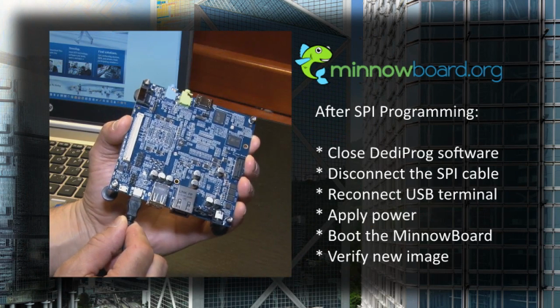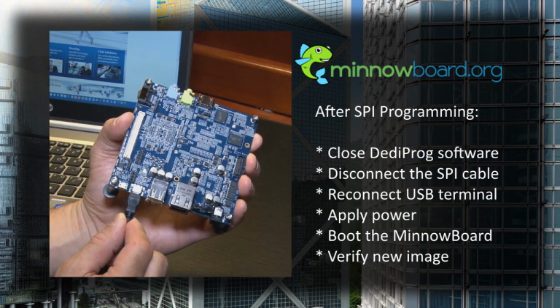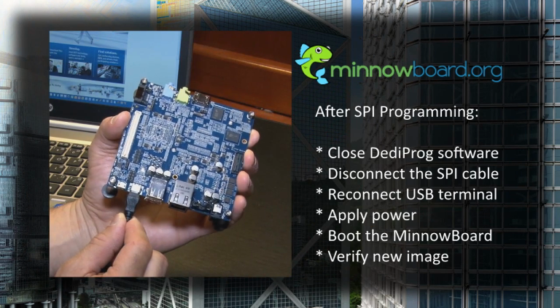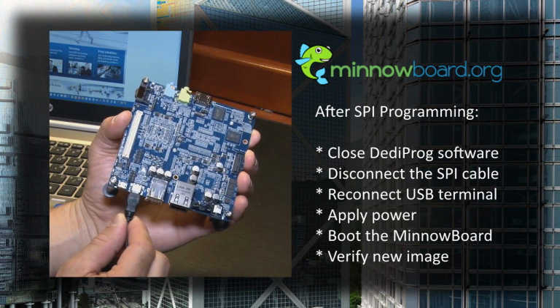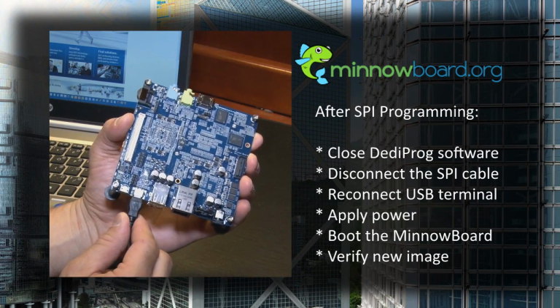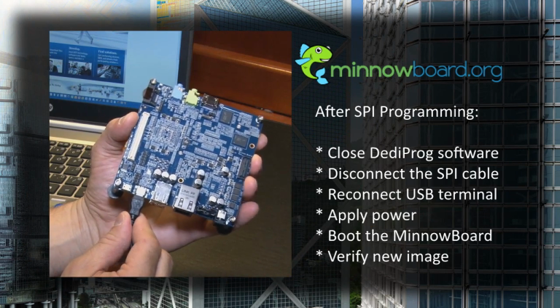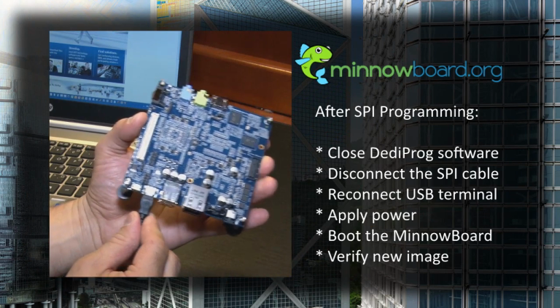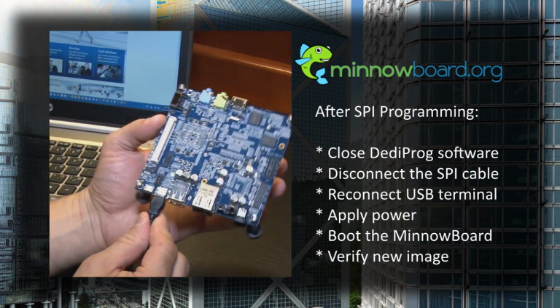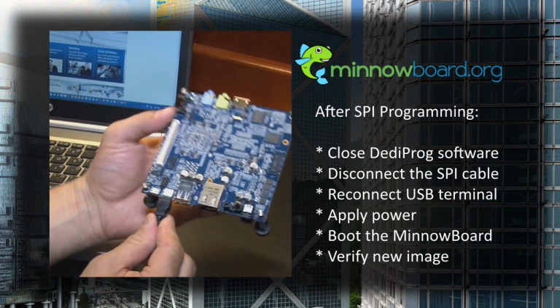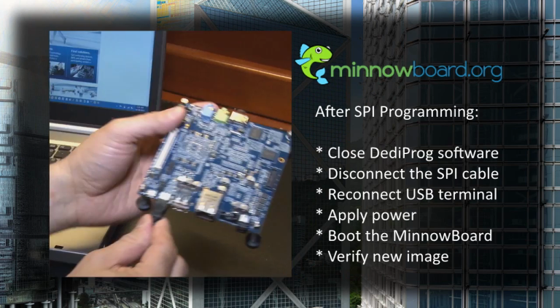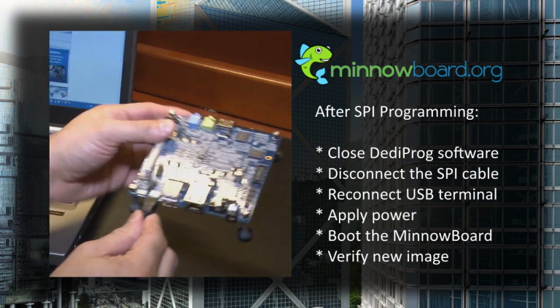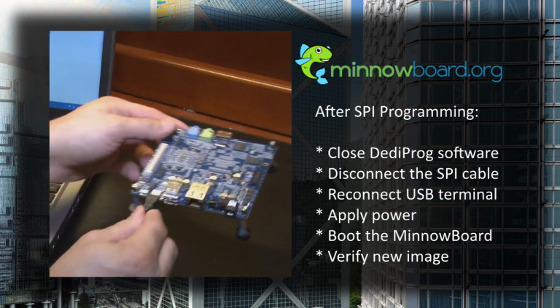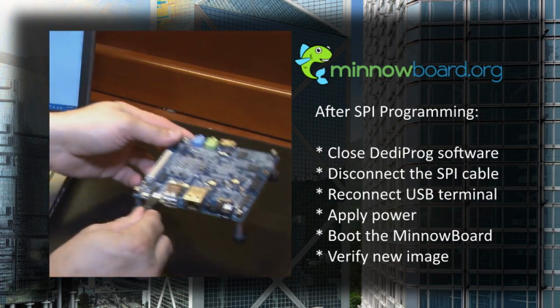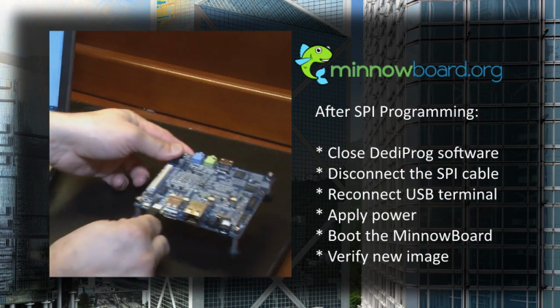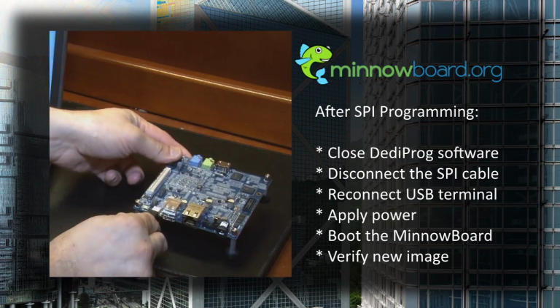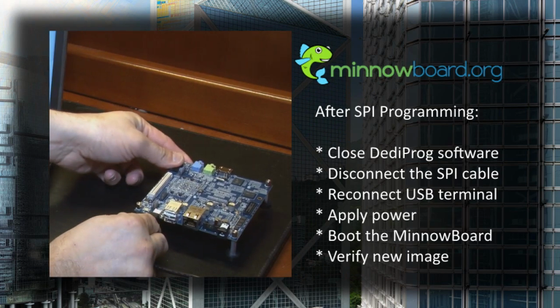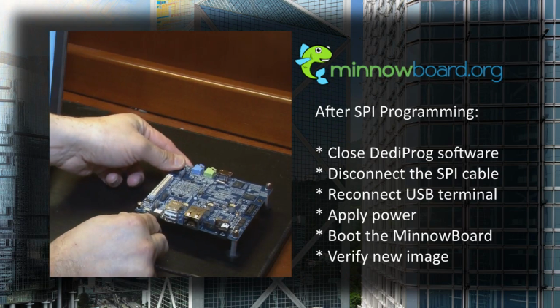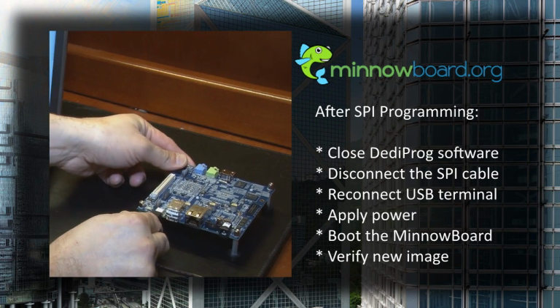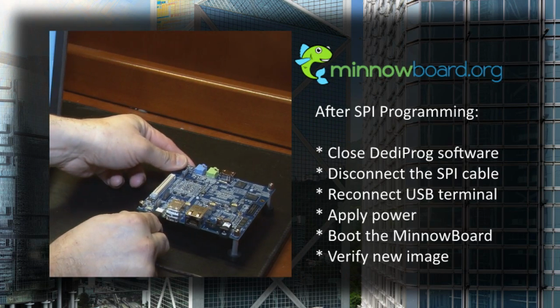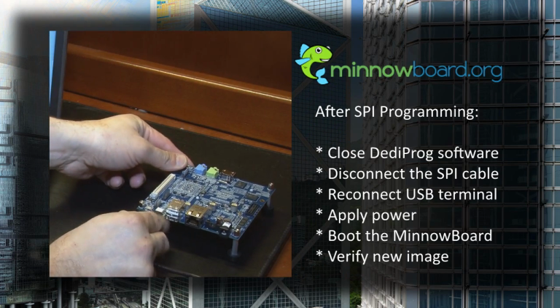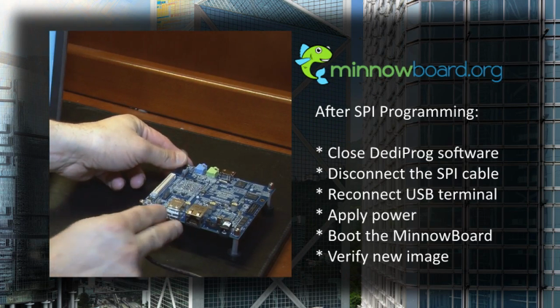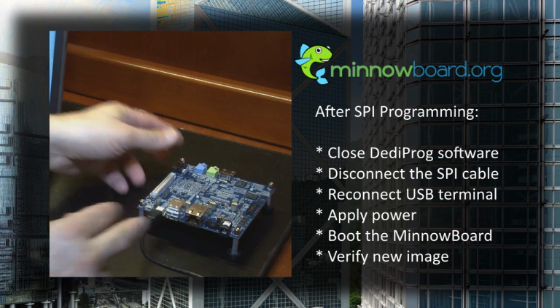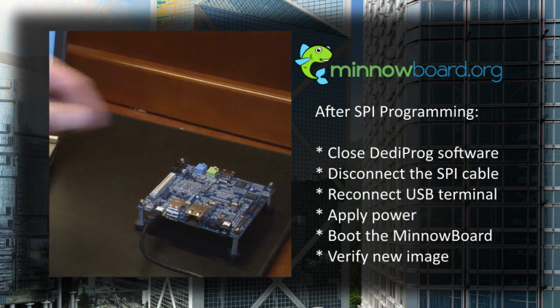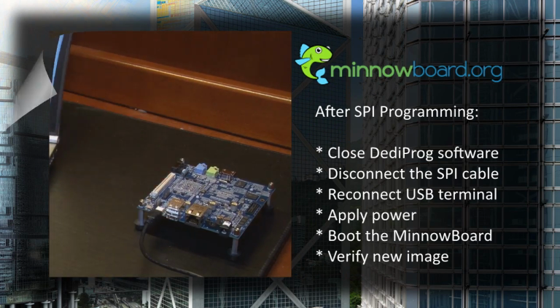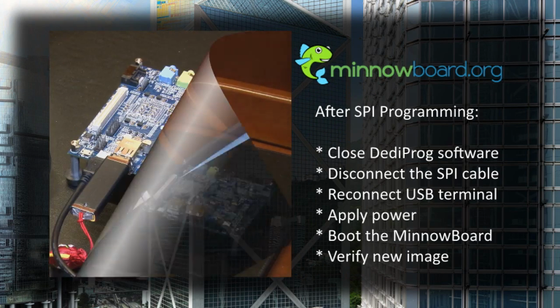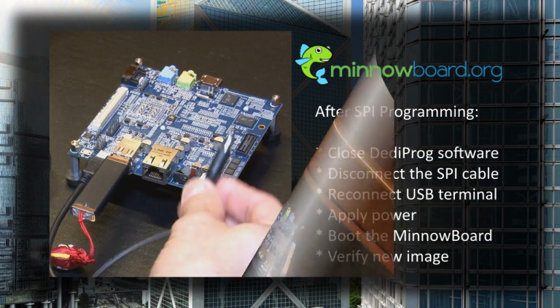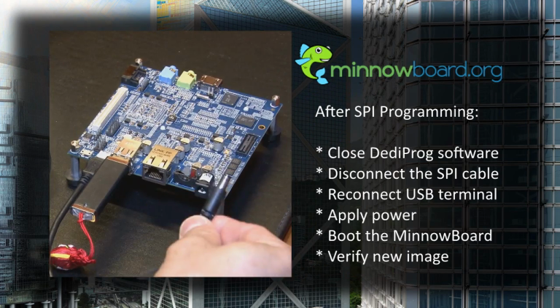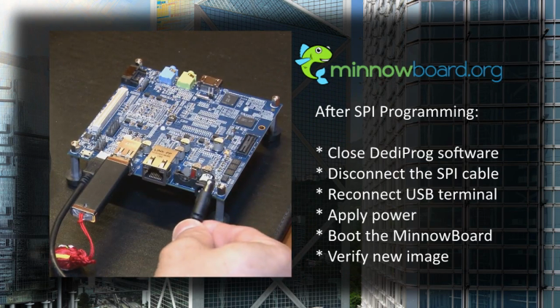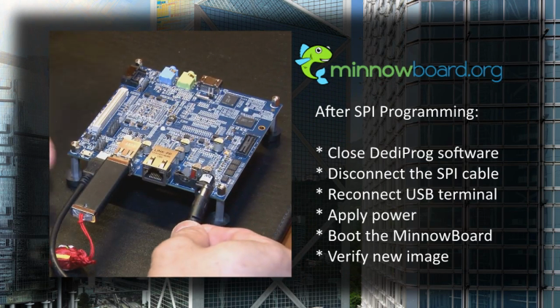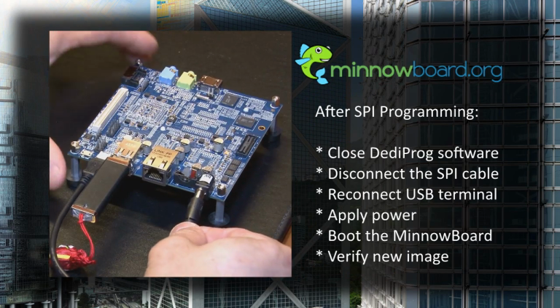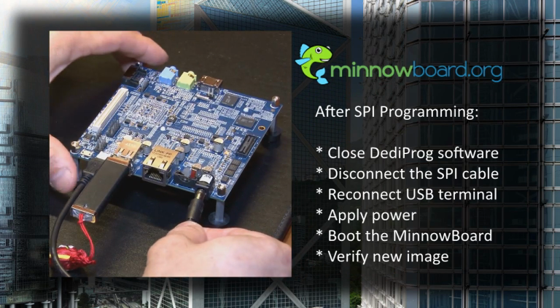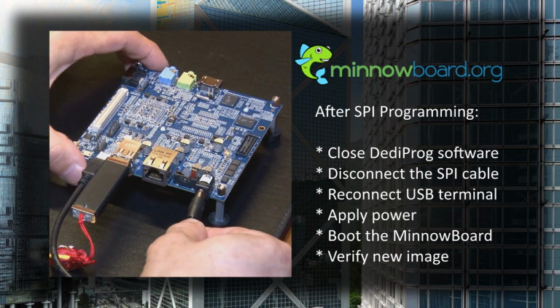Reconnect the USB terminal, apply power, and boot the MinnowBoard to verify the image was programmed properly.